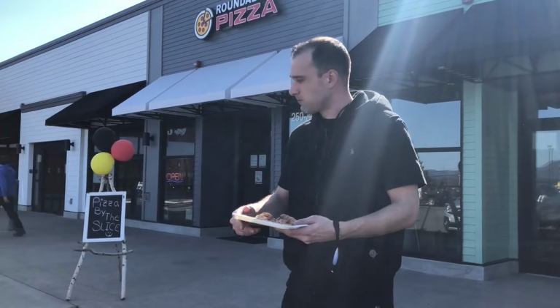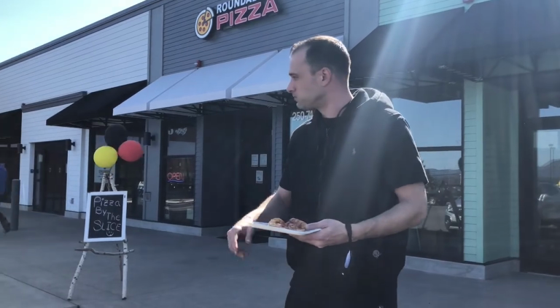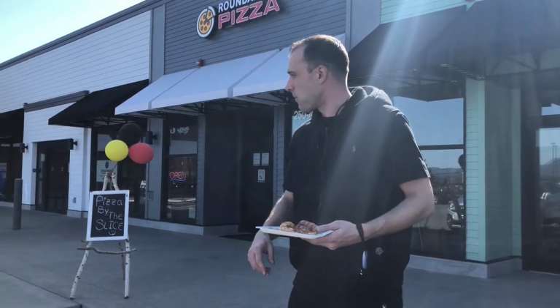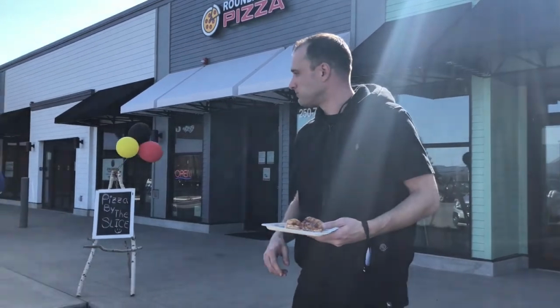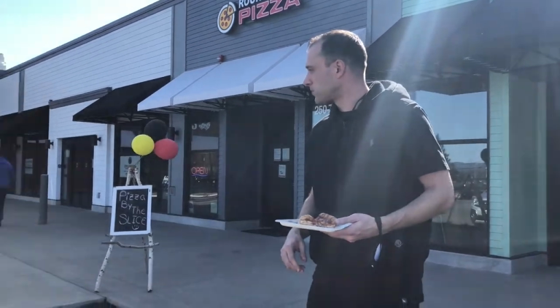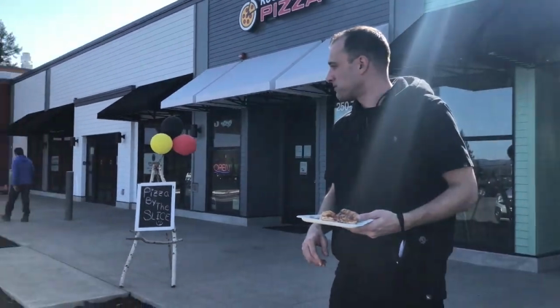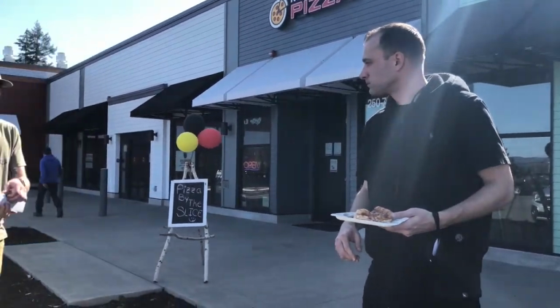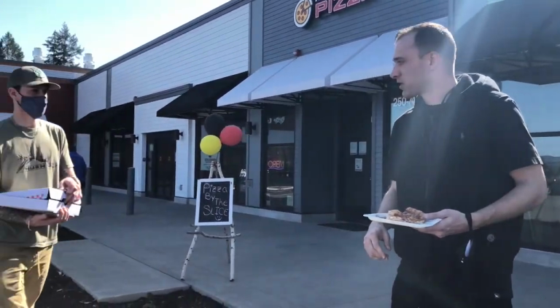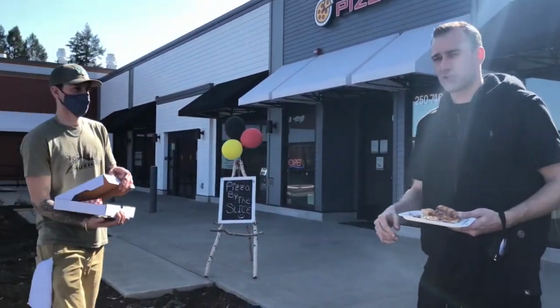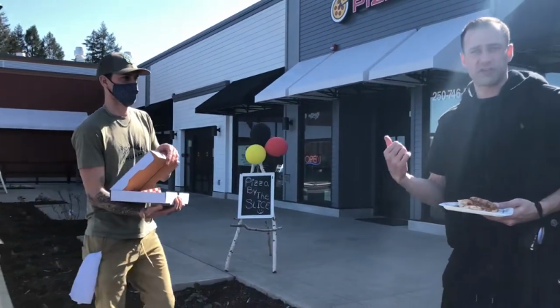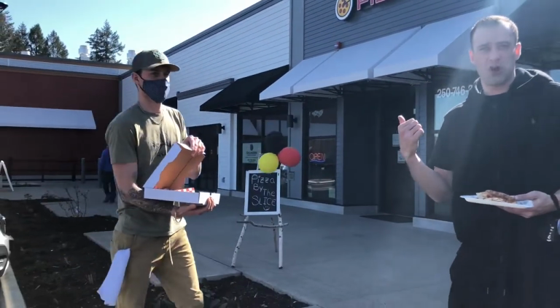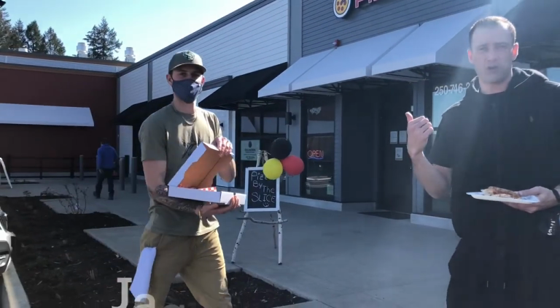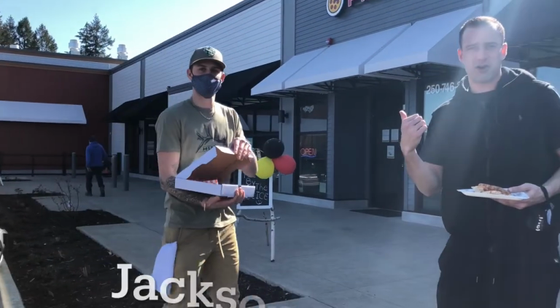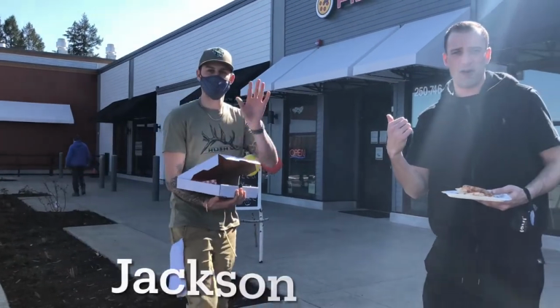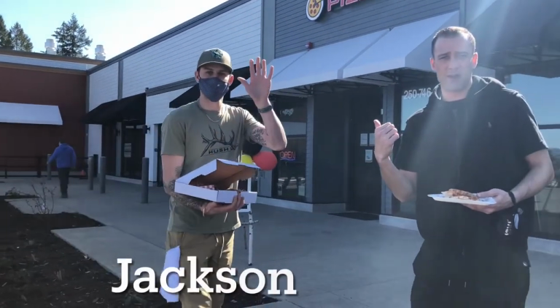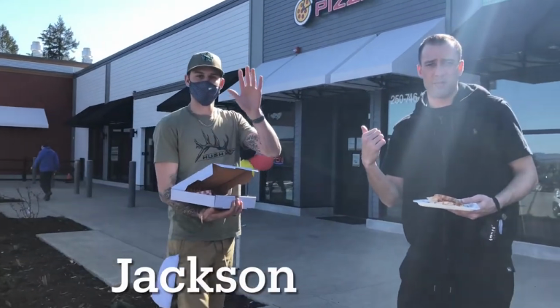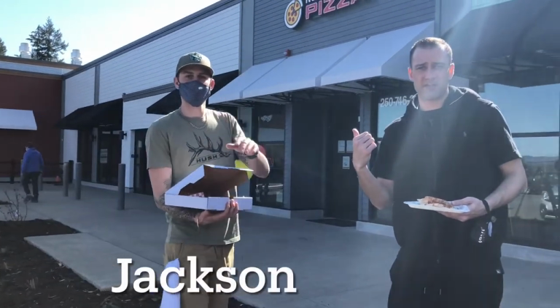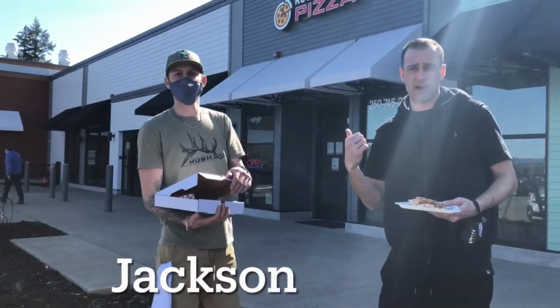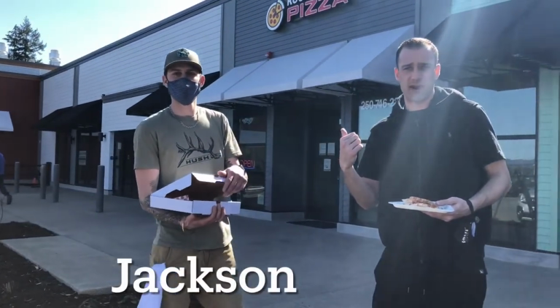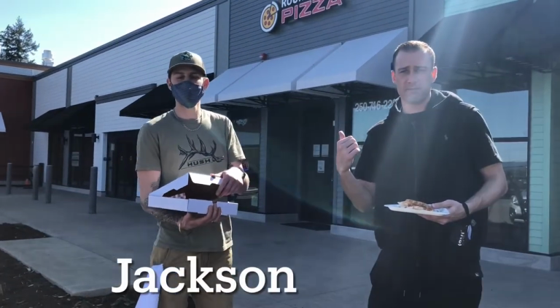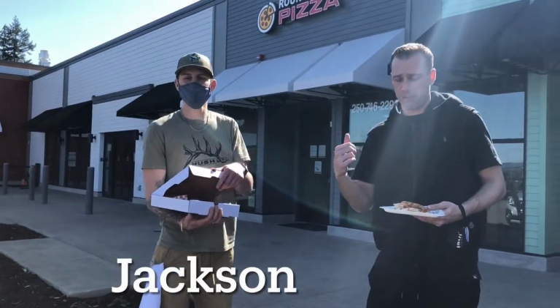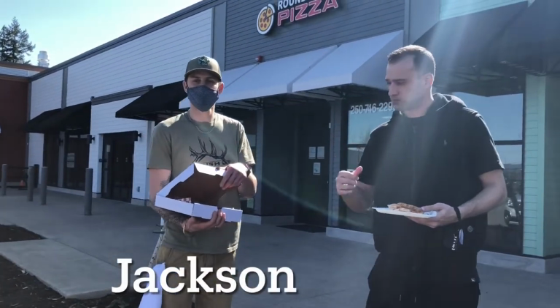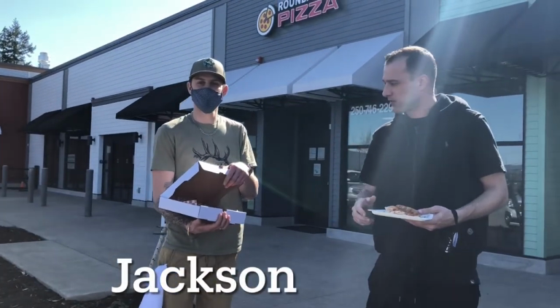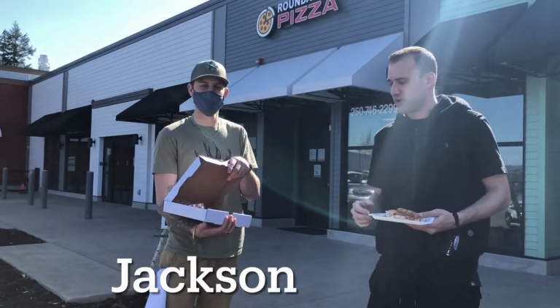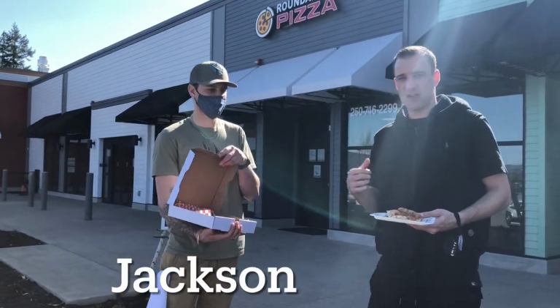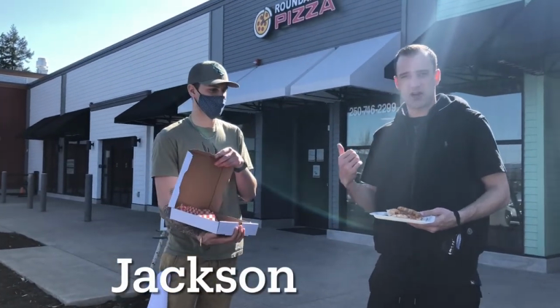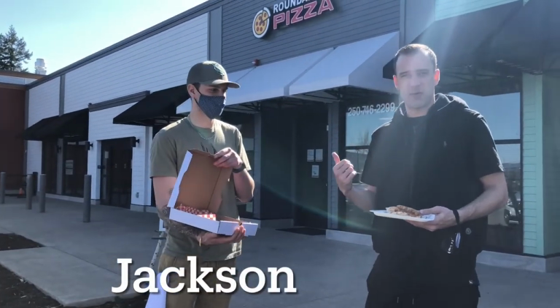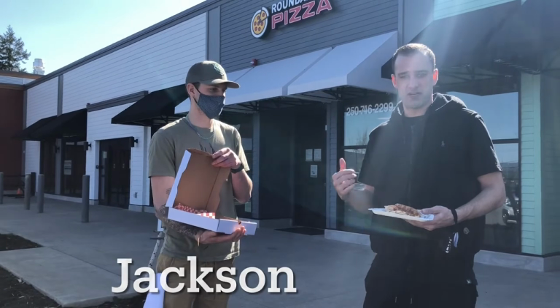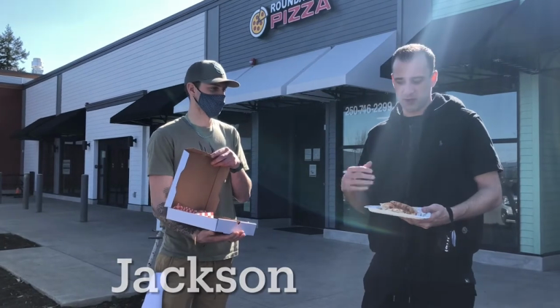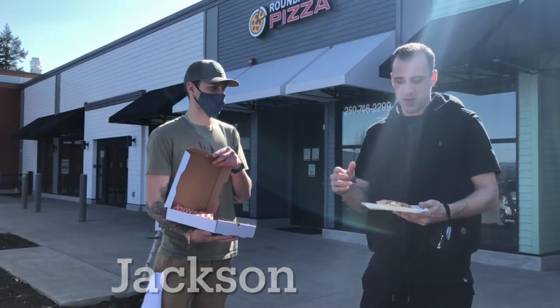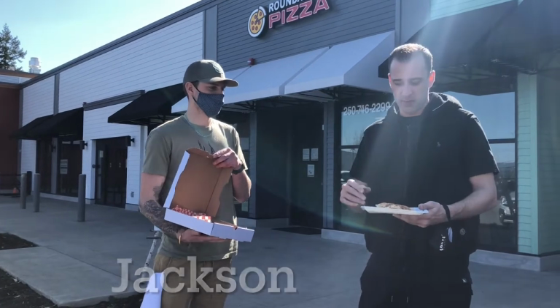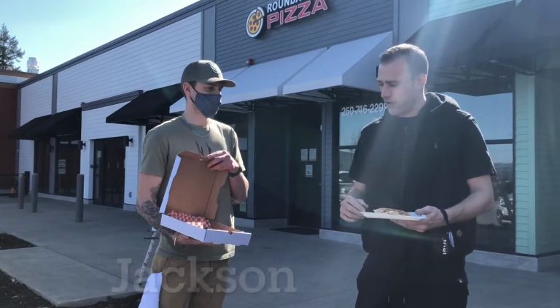Got an ultimate Hawaiian for you. So here's the owner of Roundabout Pizza right here — very nice gentleman. He just told me all about it.